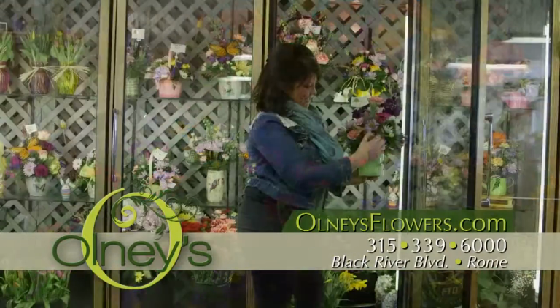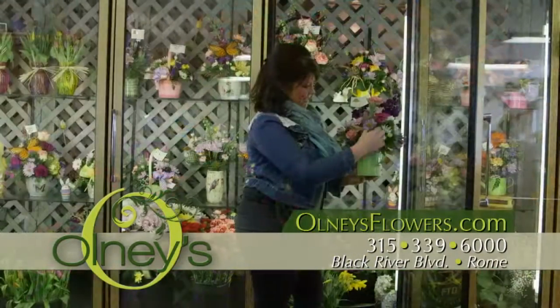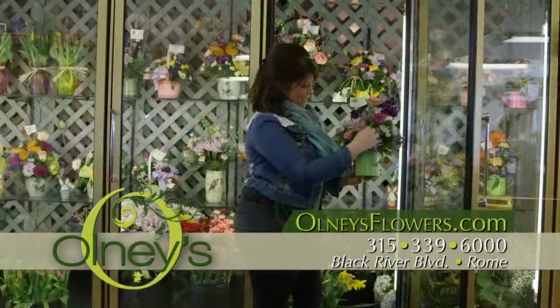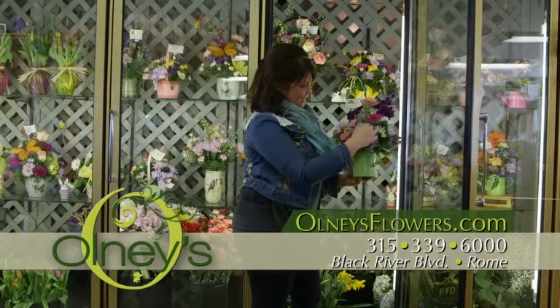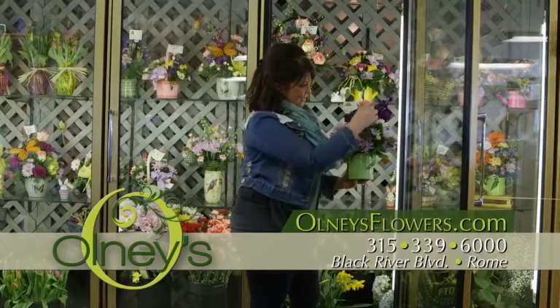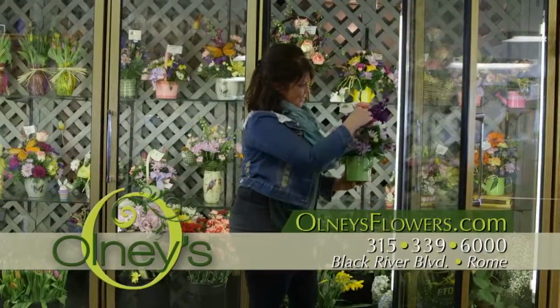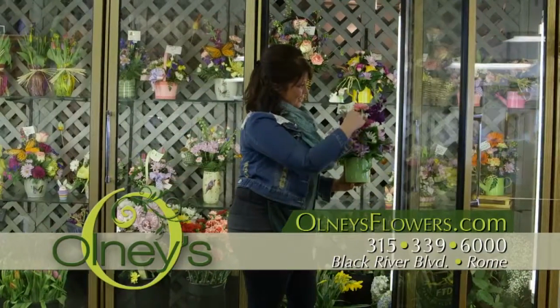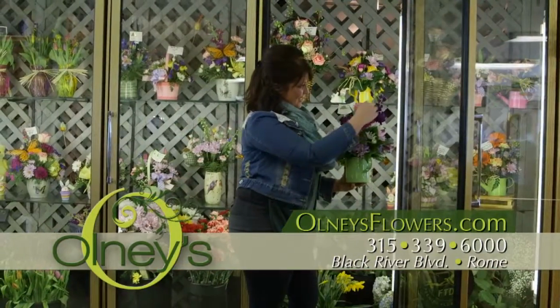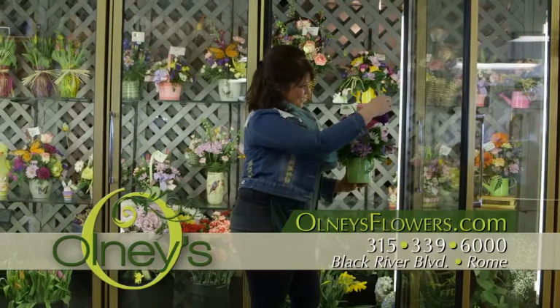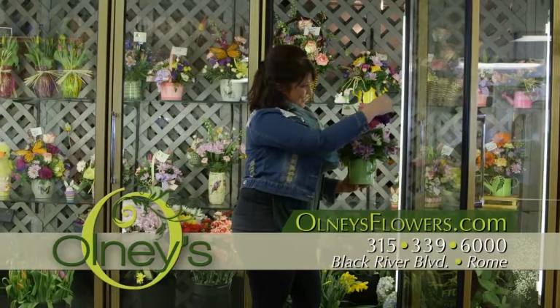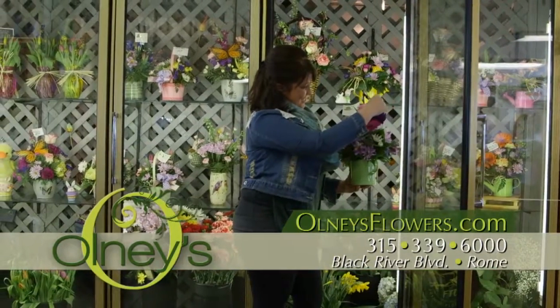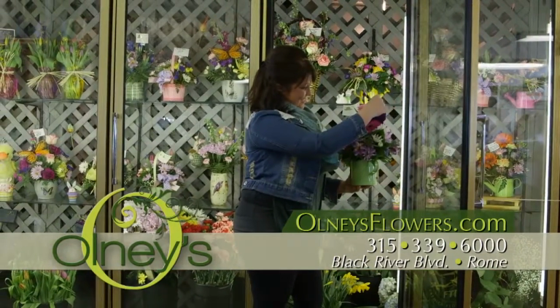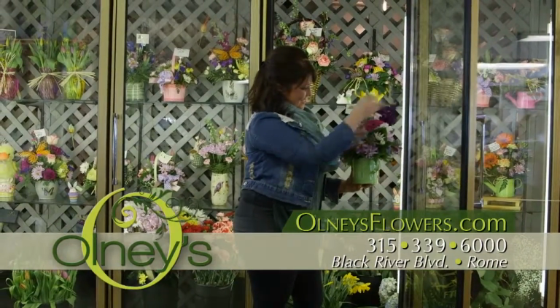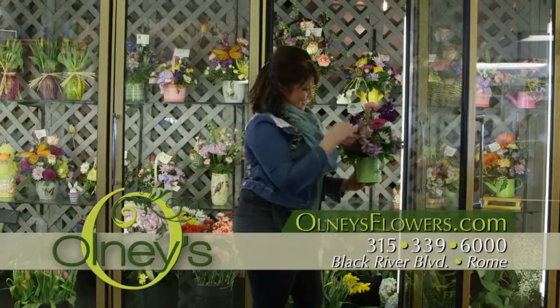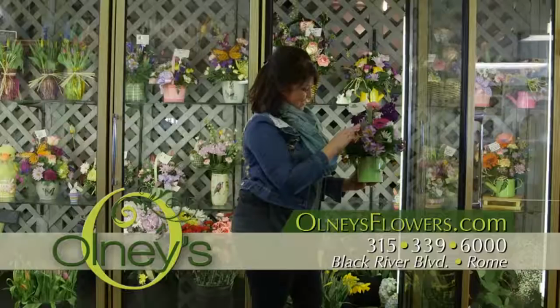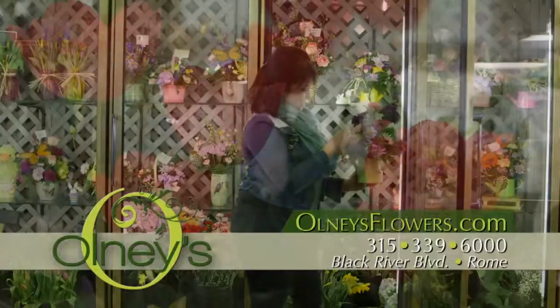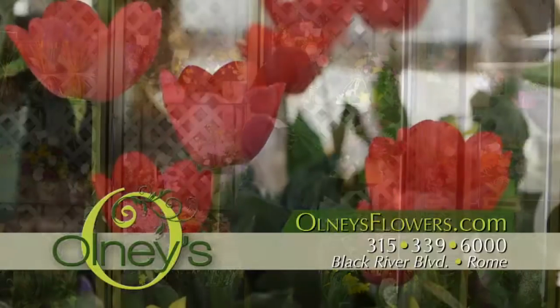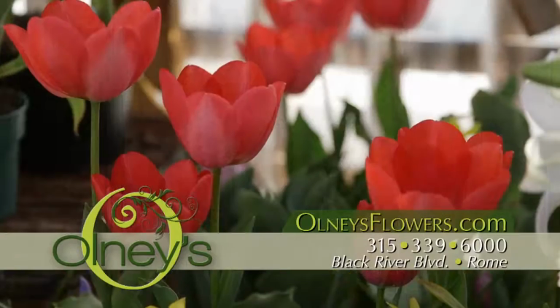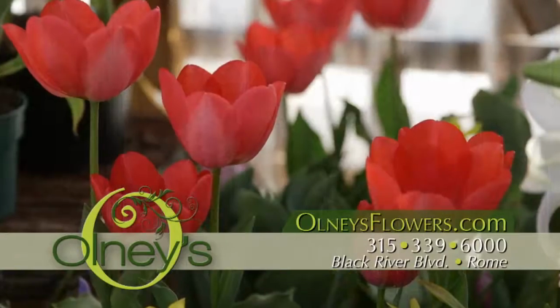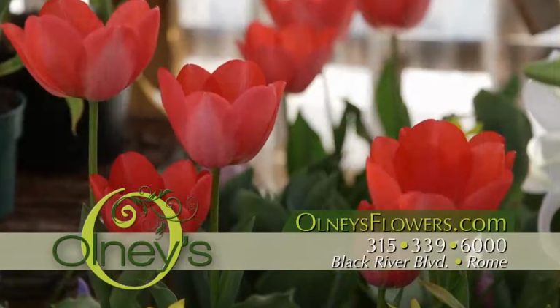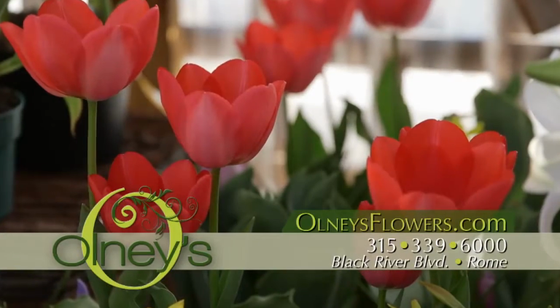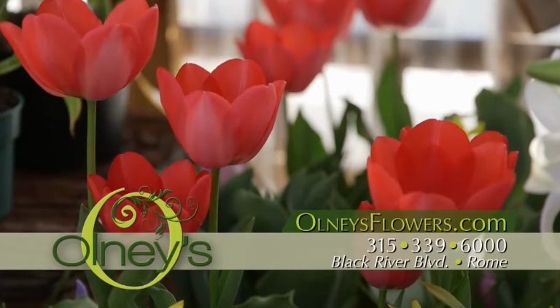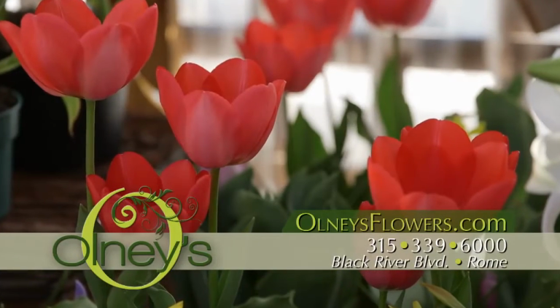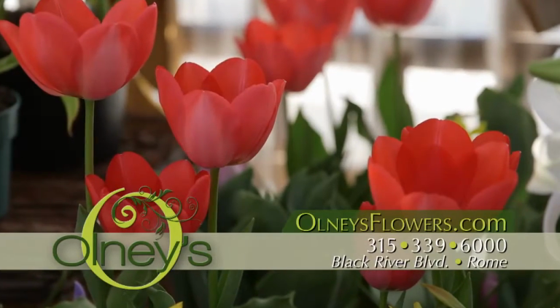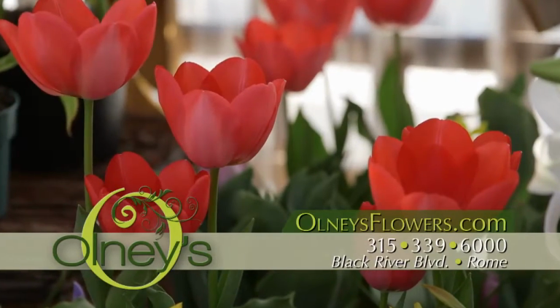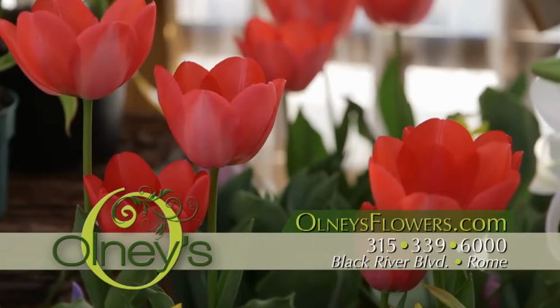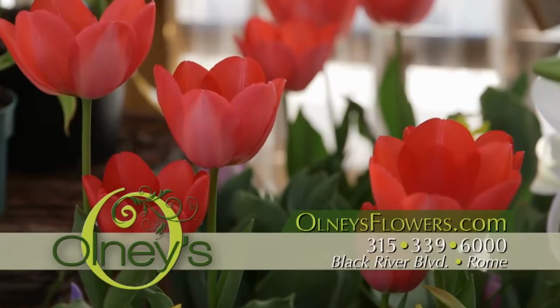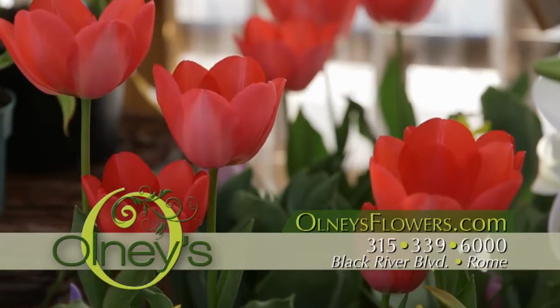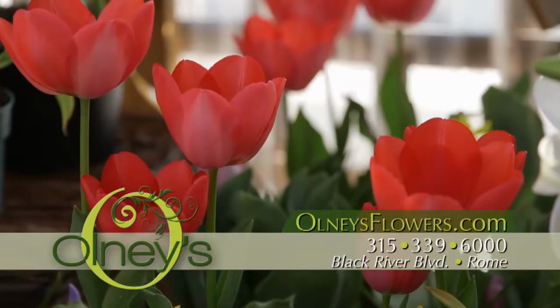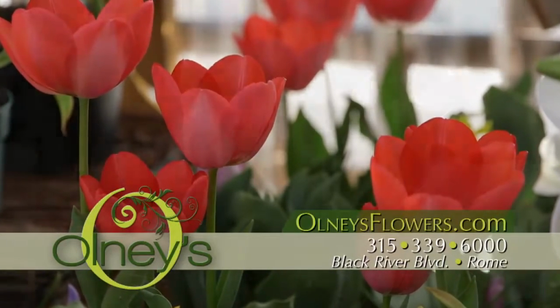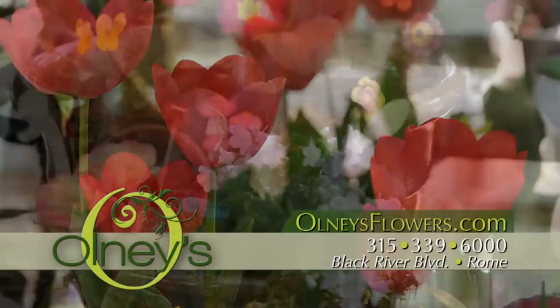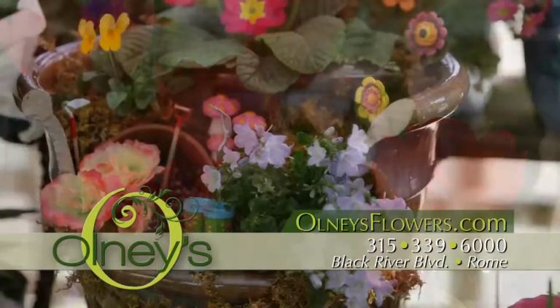Inside, their cooler is full of fresh-cut flowers, including lovely baskets, tulip vases, and corsages.